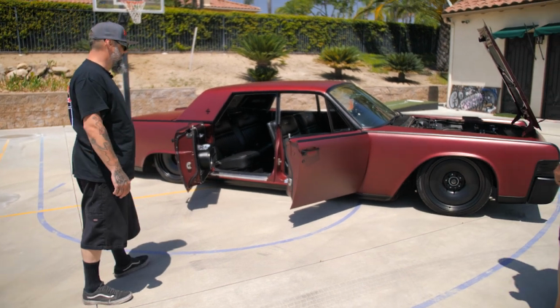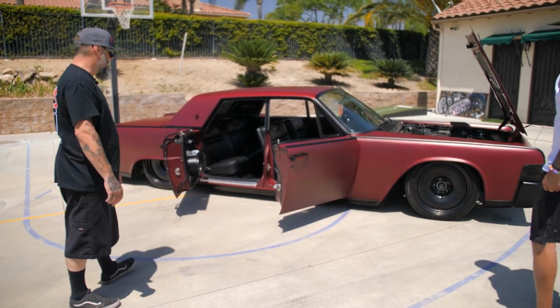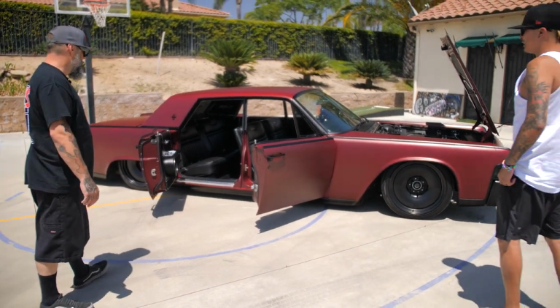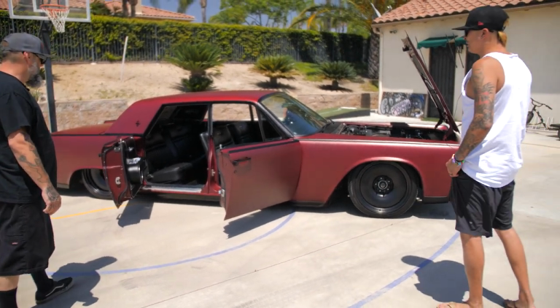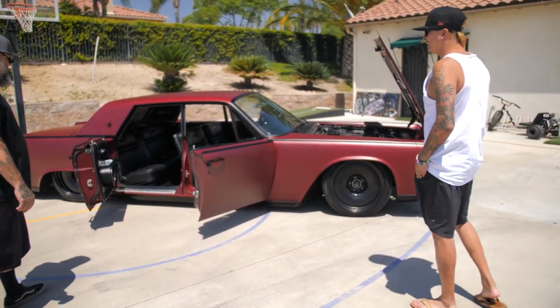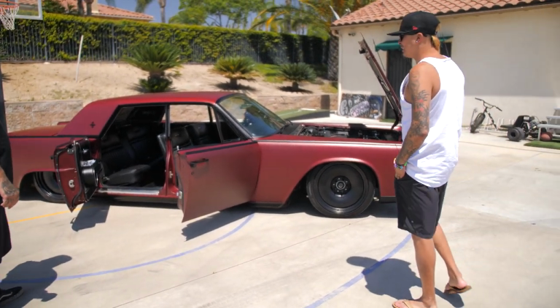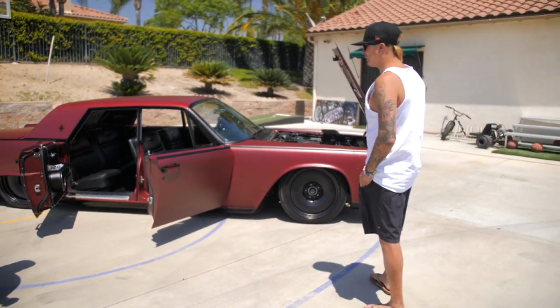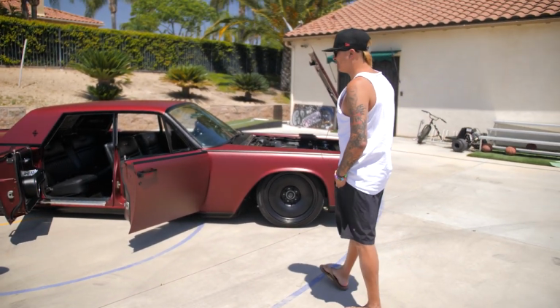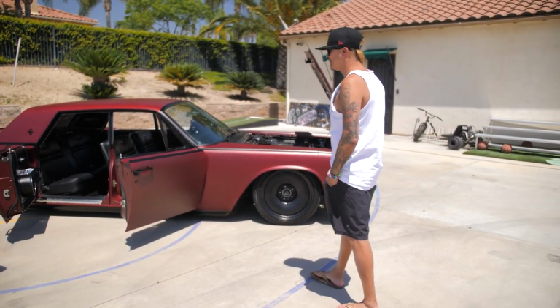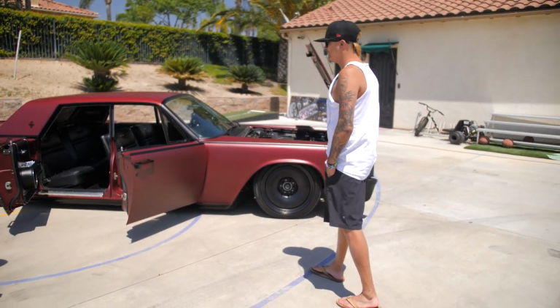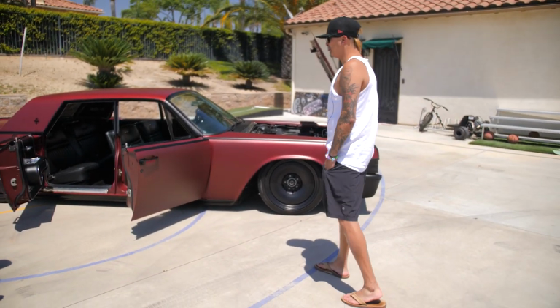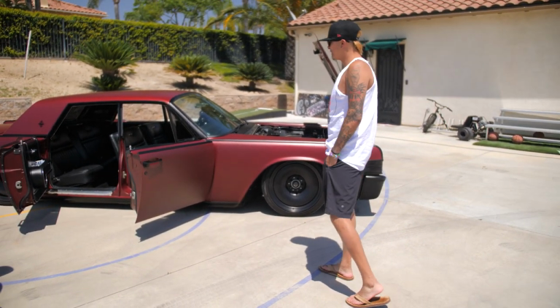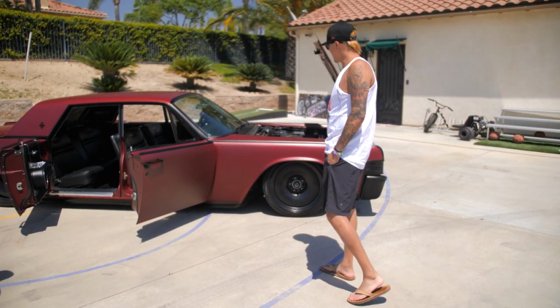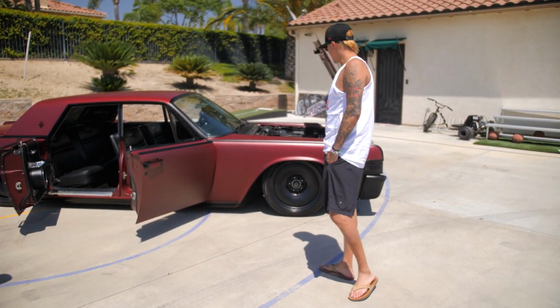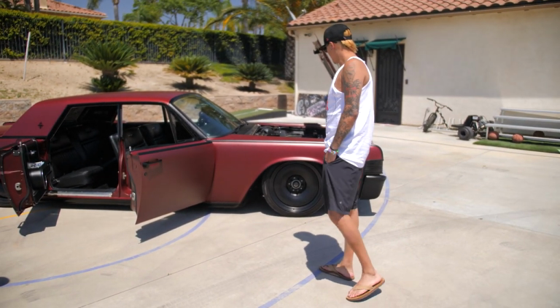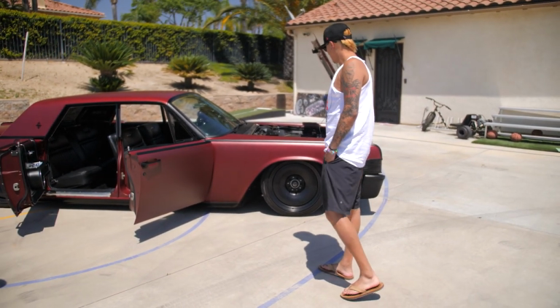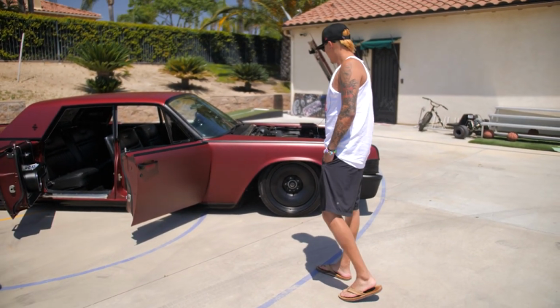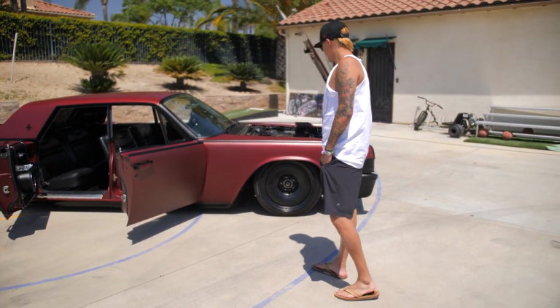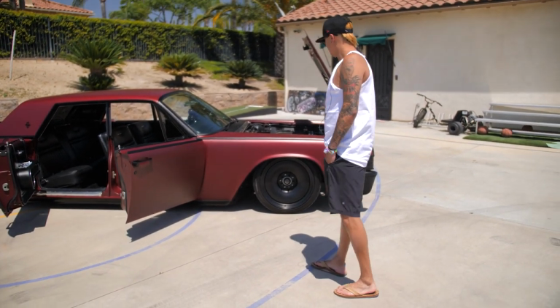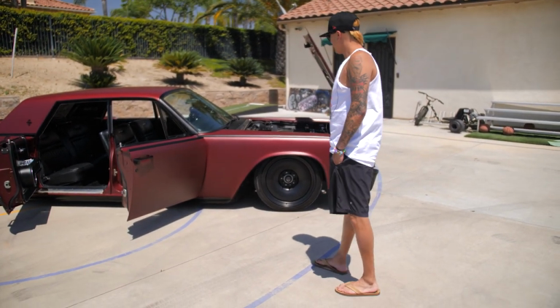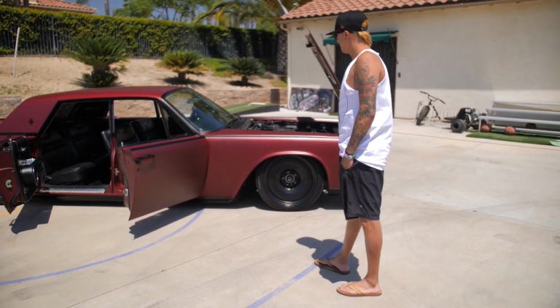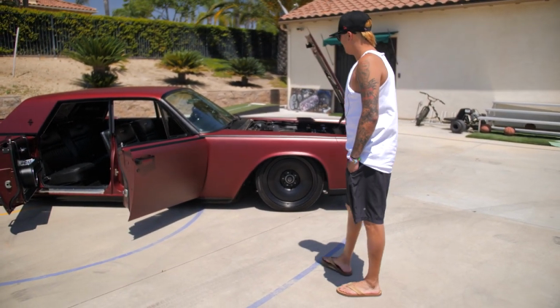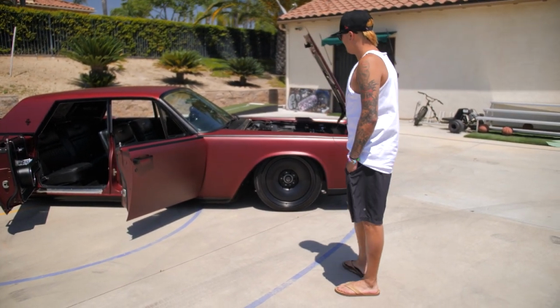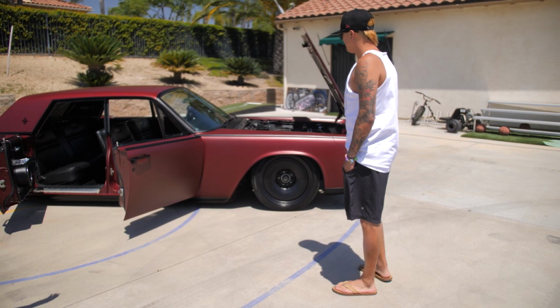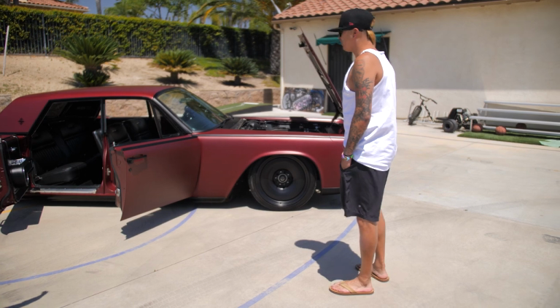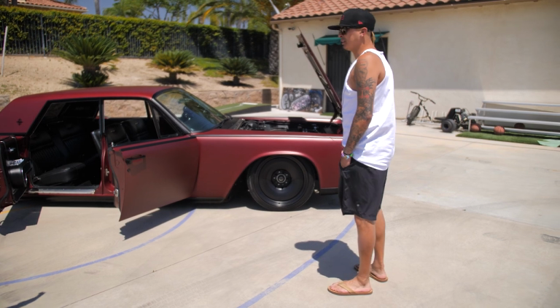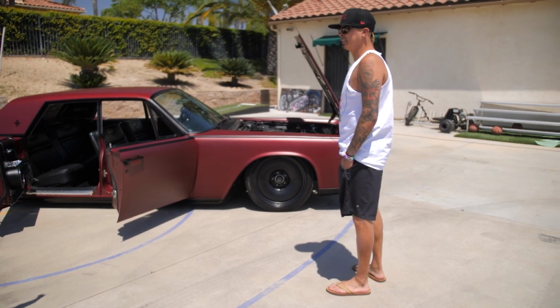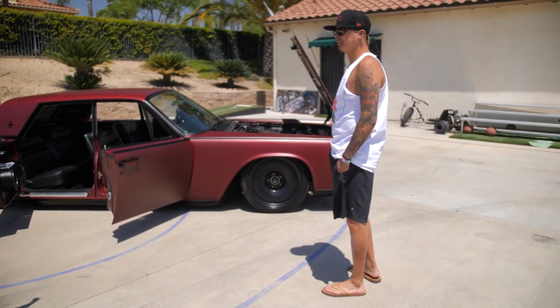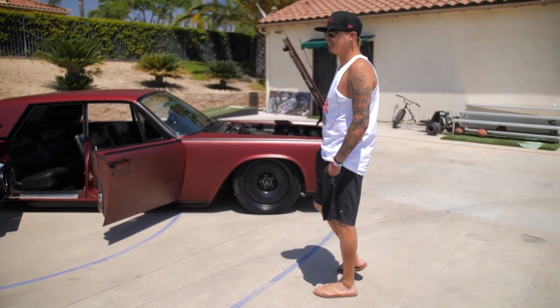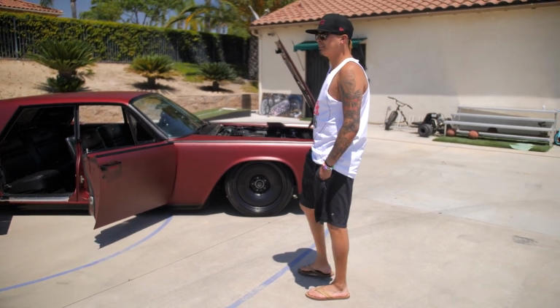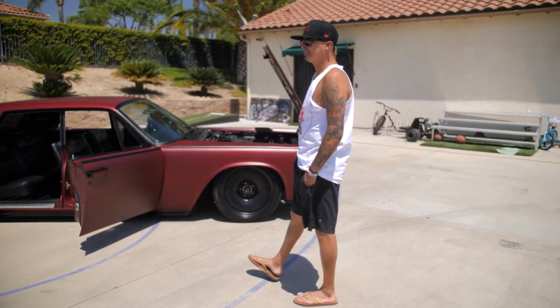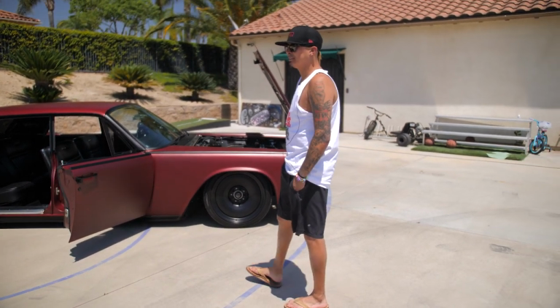I don't think I'm going to change it anytime soon — it fits the name of the car. What's the name of it? Roxanne.